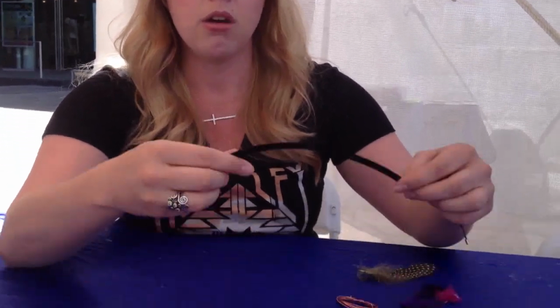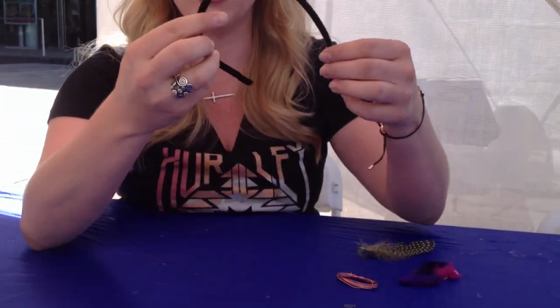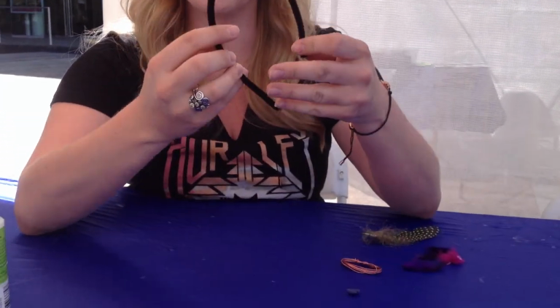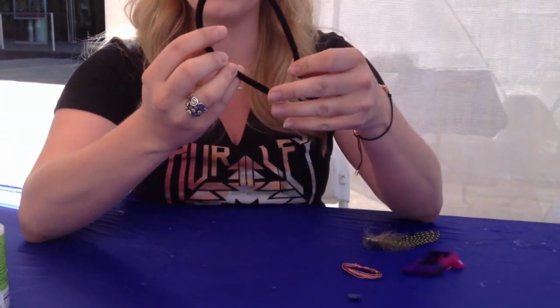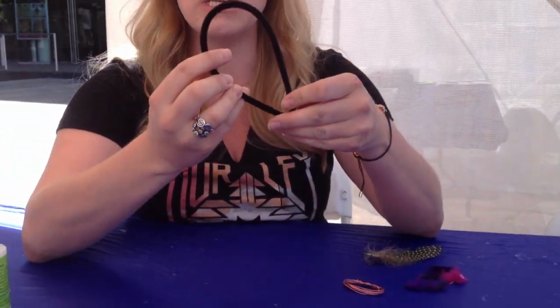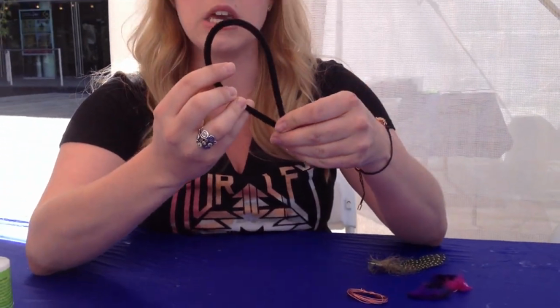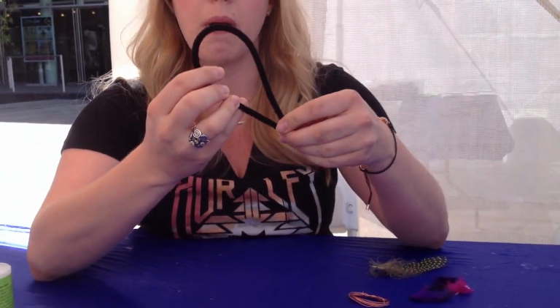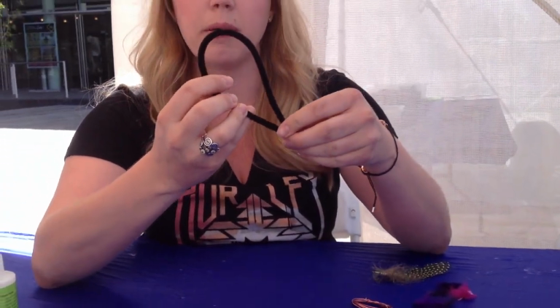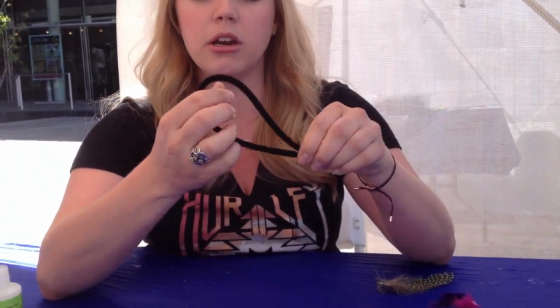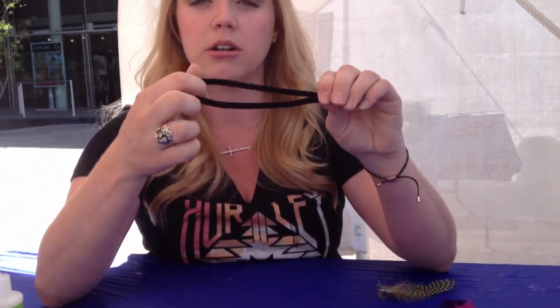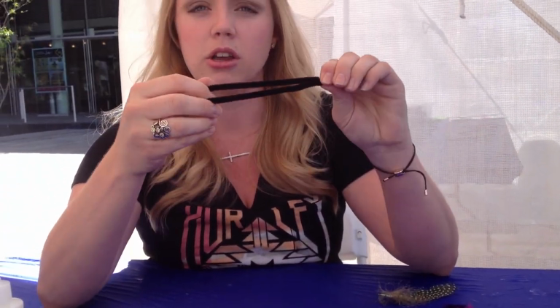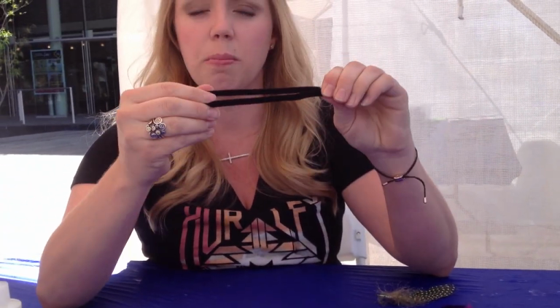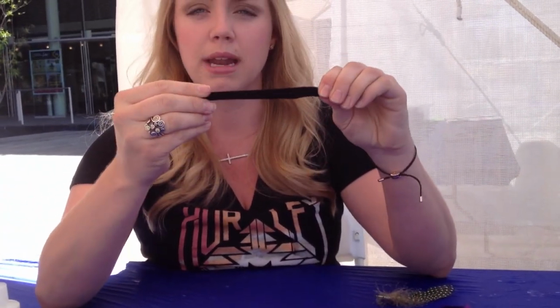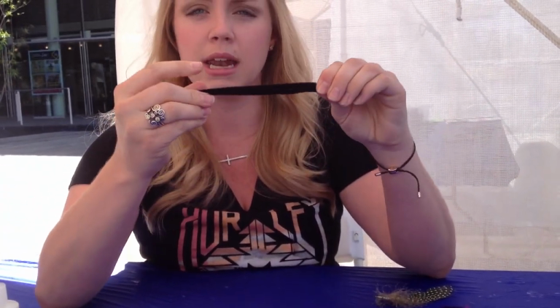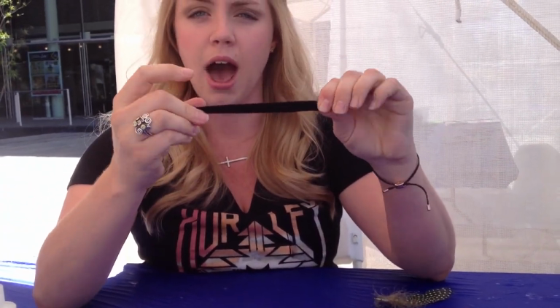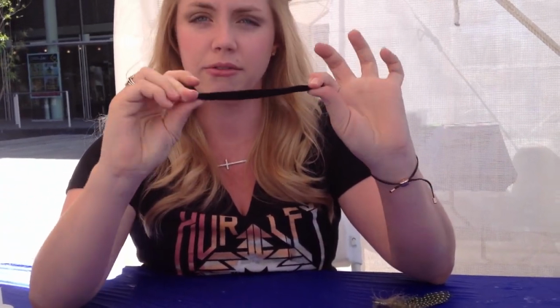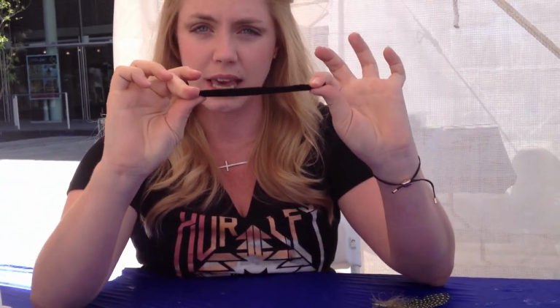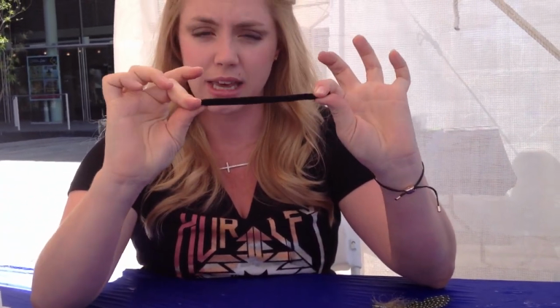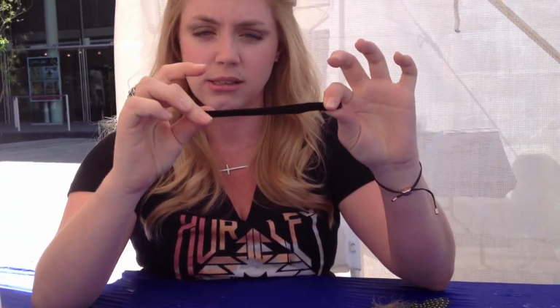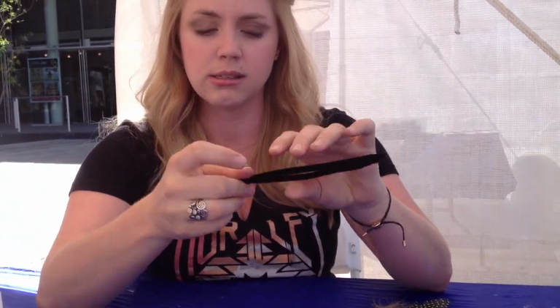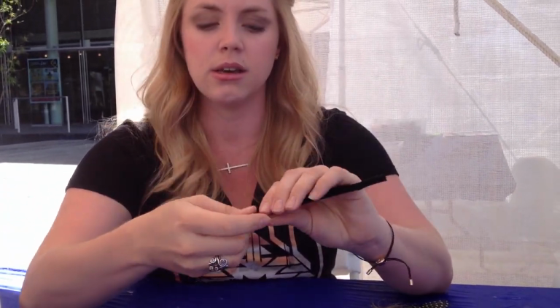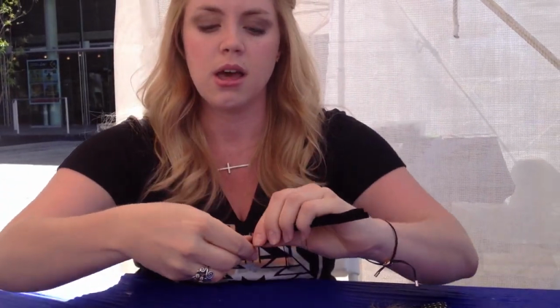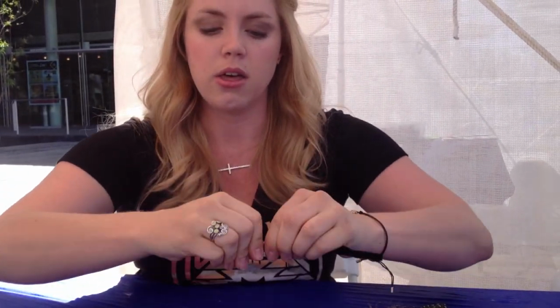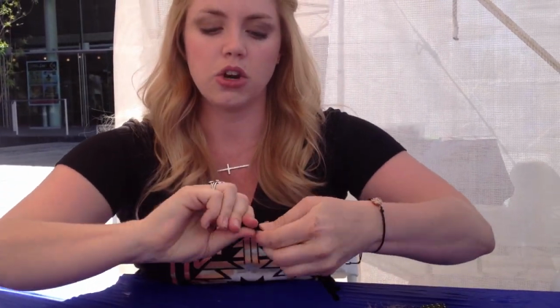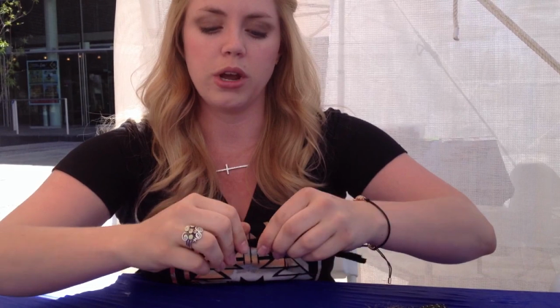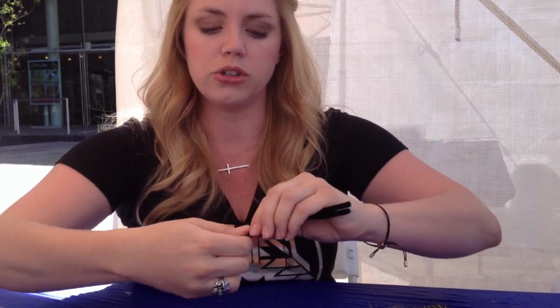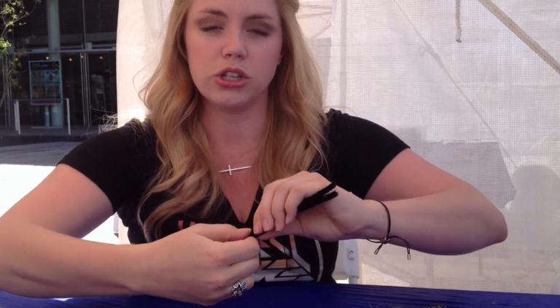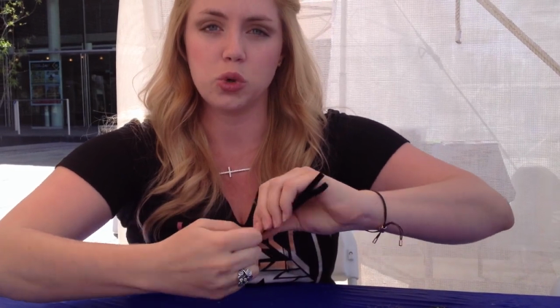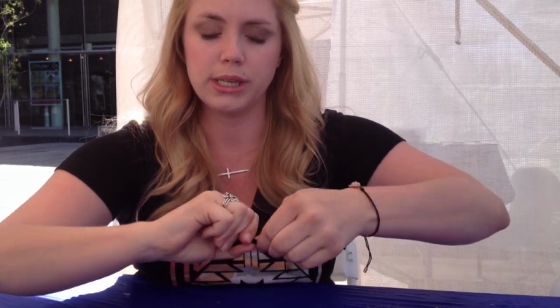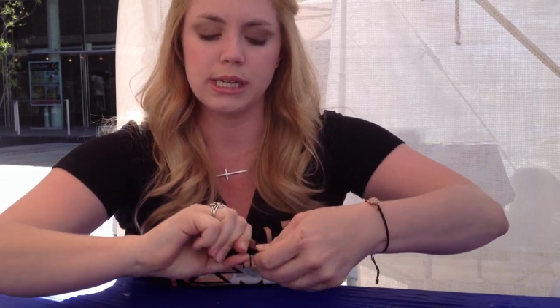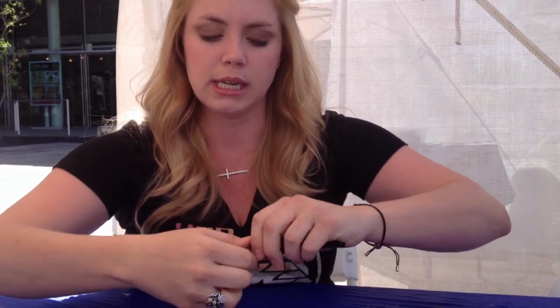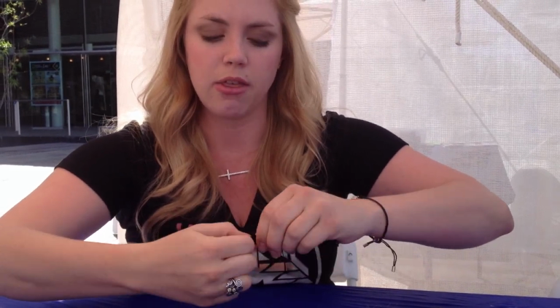First you're going to take your pipe cleaner, you'll bend it in half like this, then you're going to just twist it together.